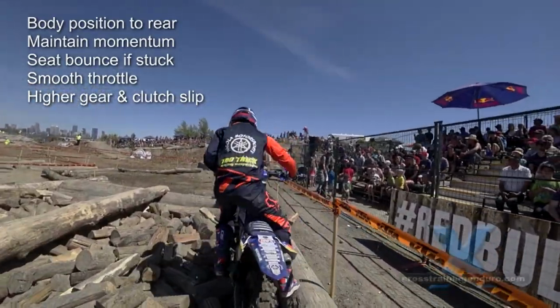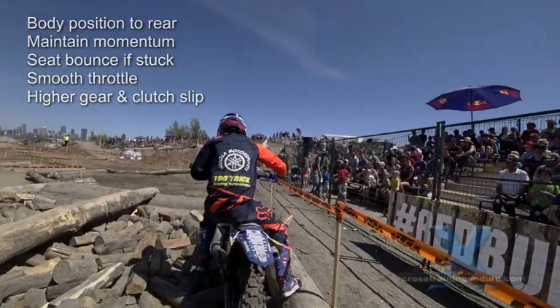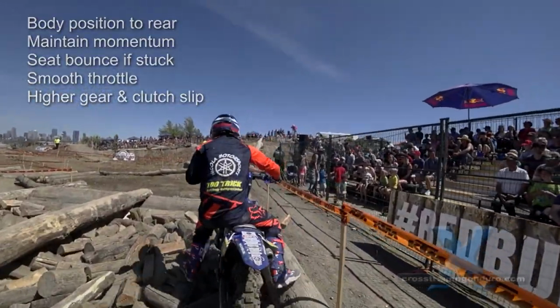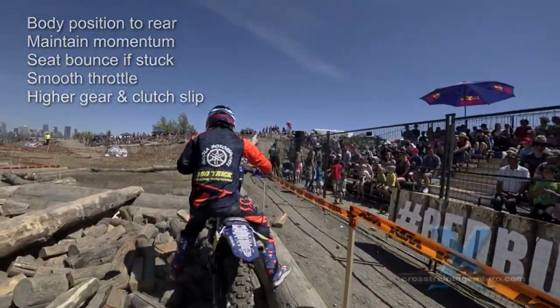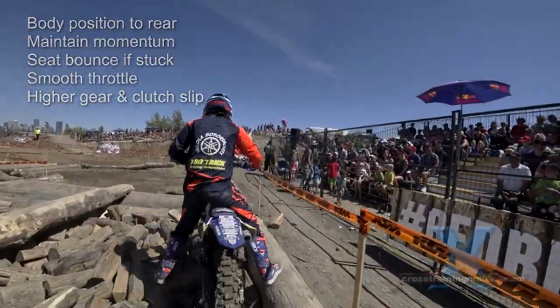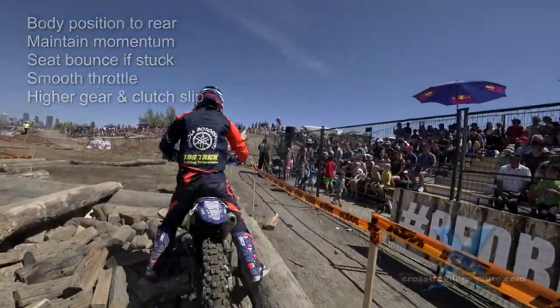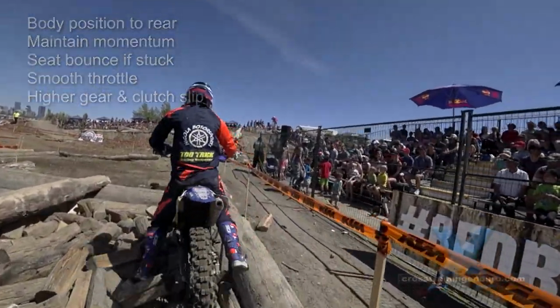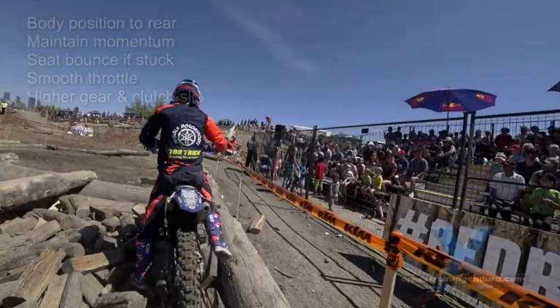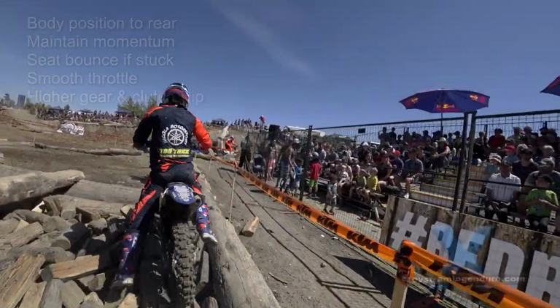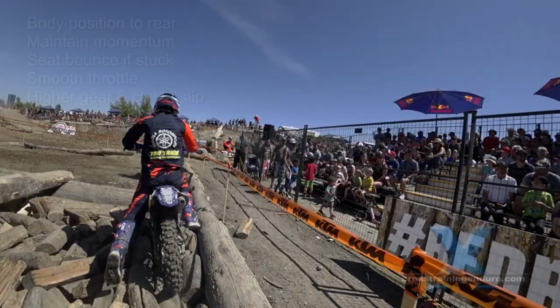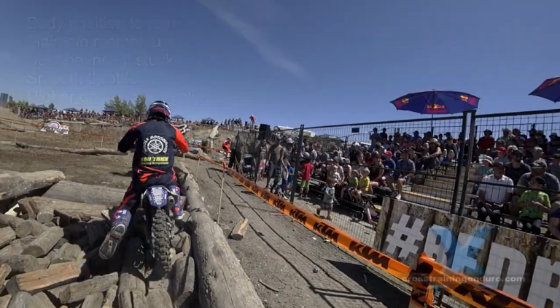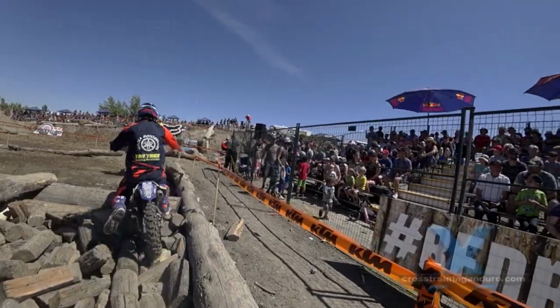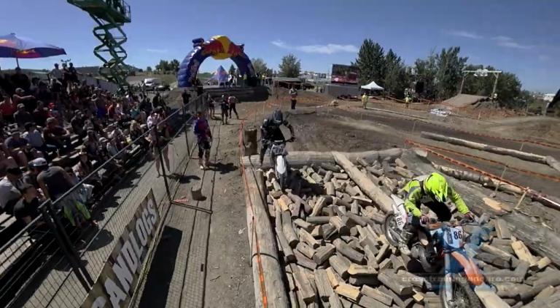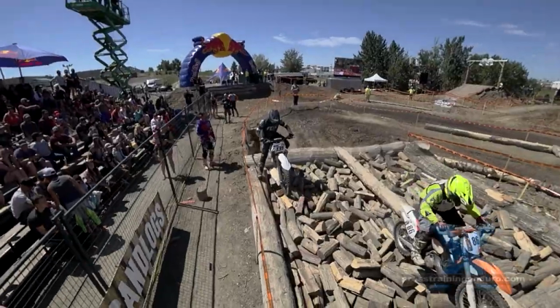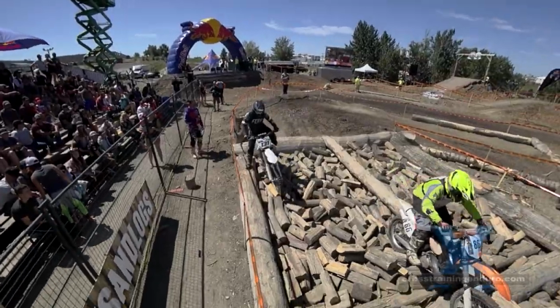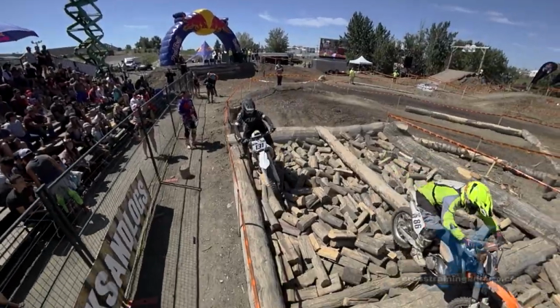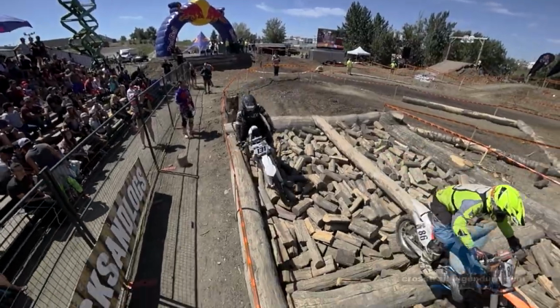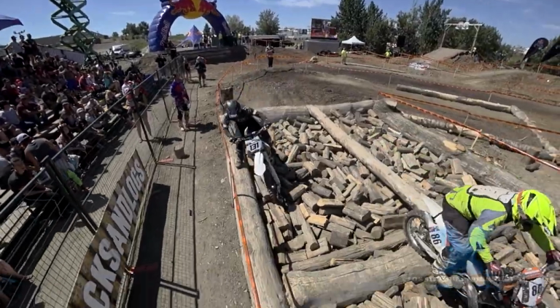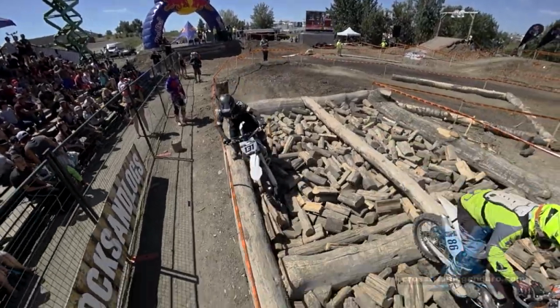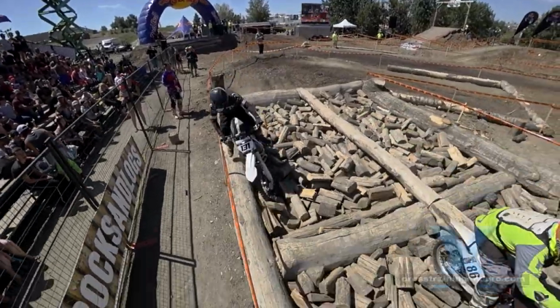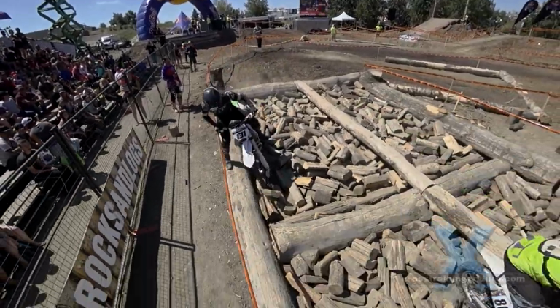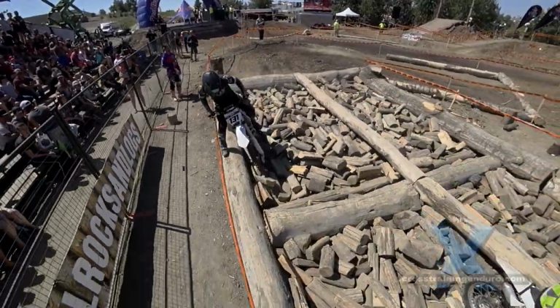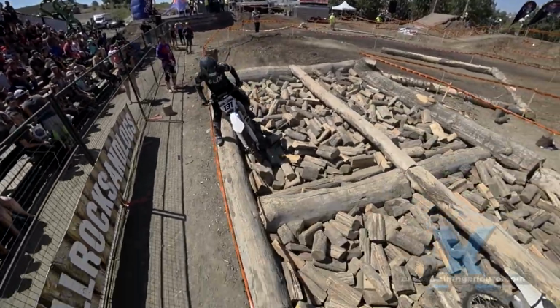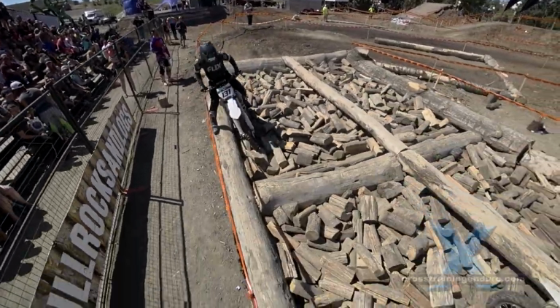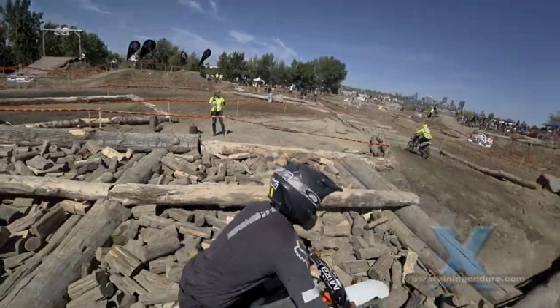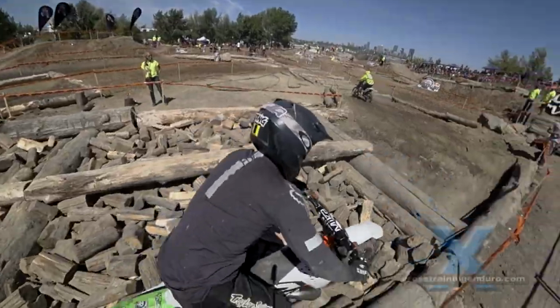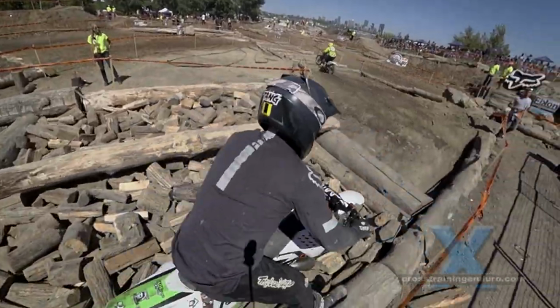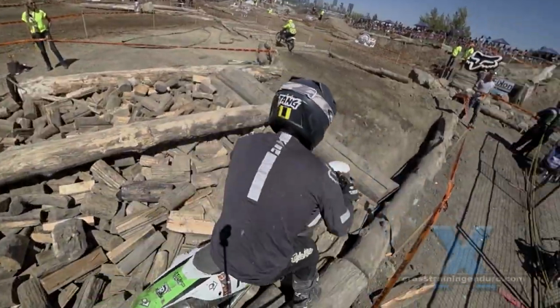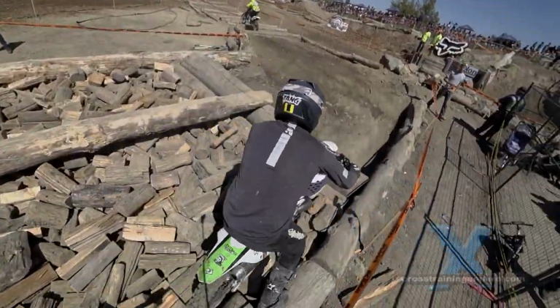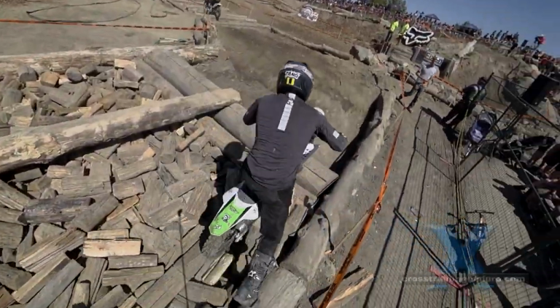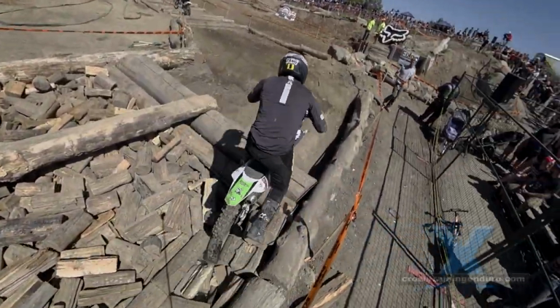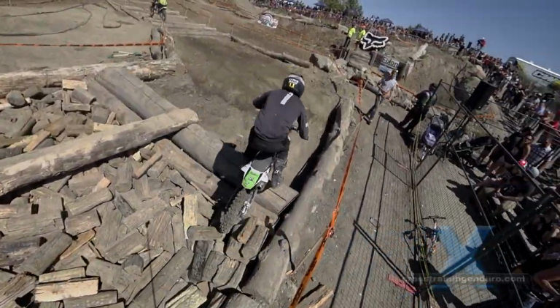Don't use the brakes. If you back off the throttle, the firewood will slow you down plenty.